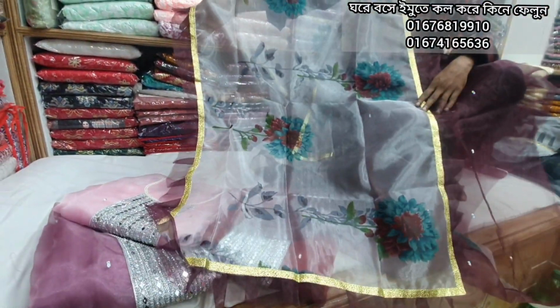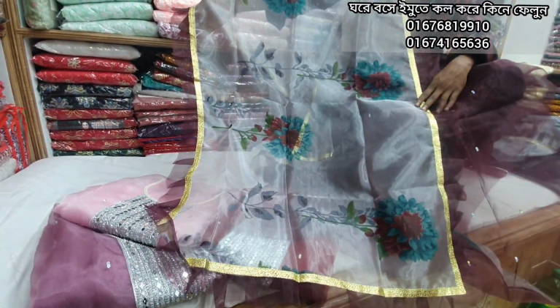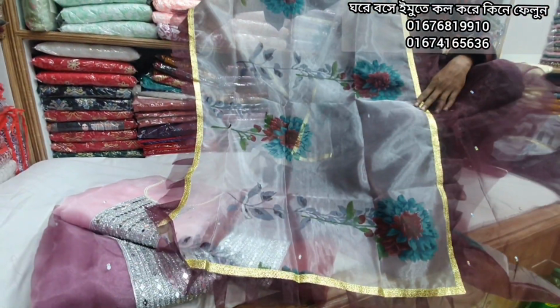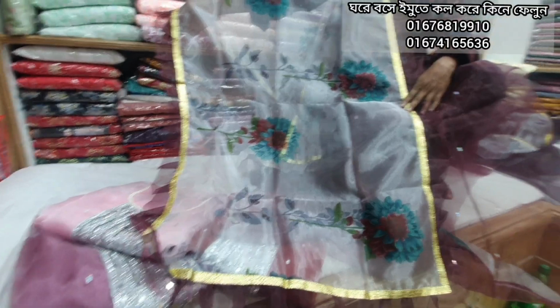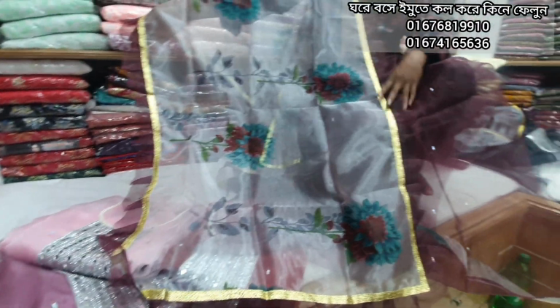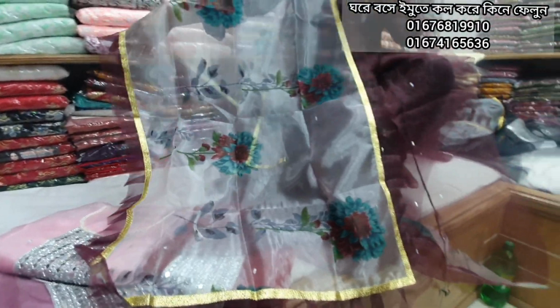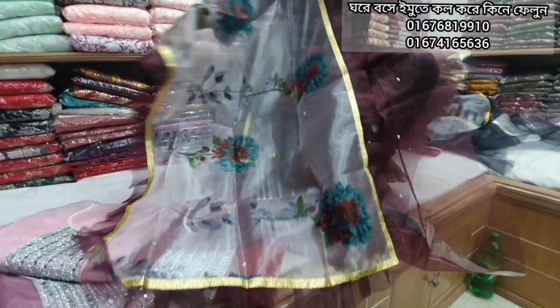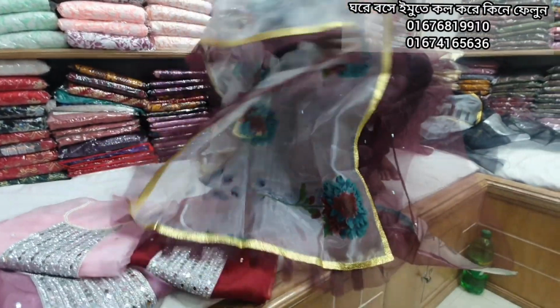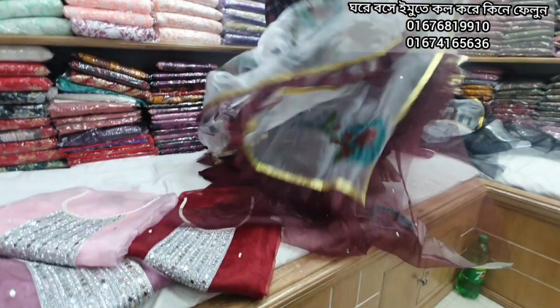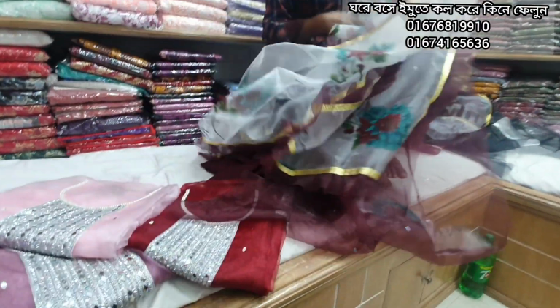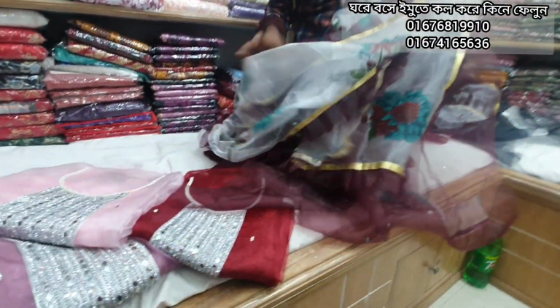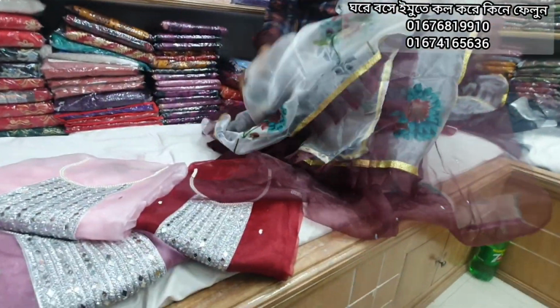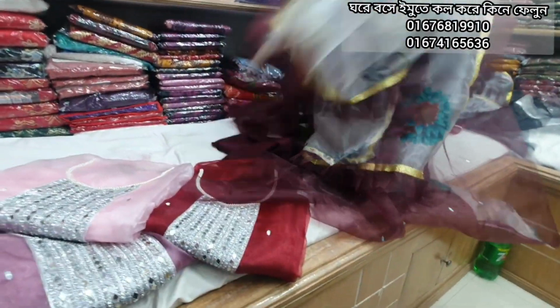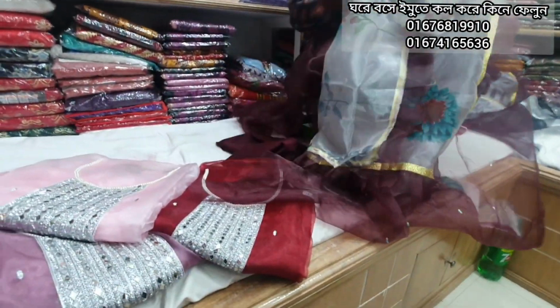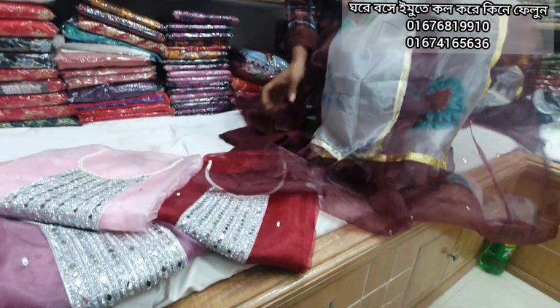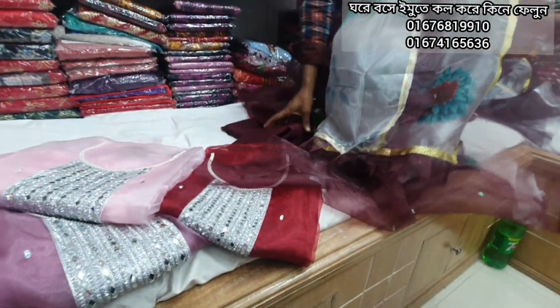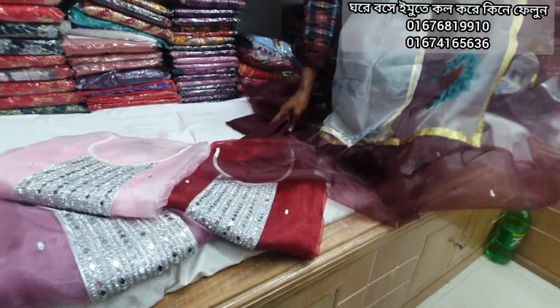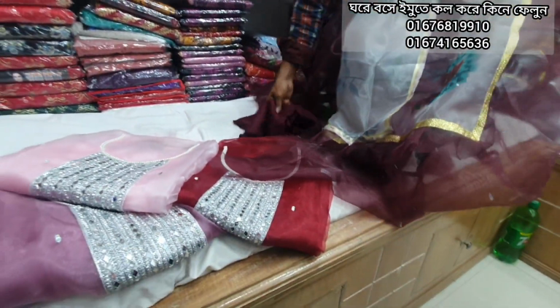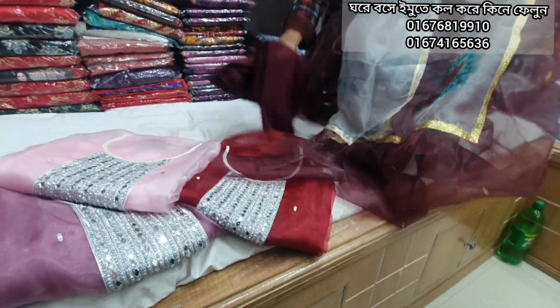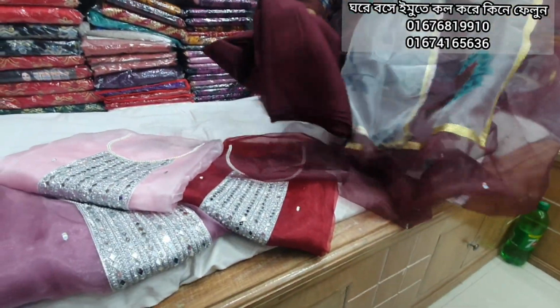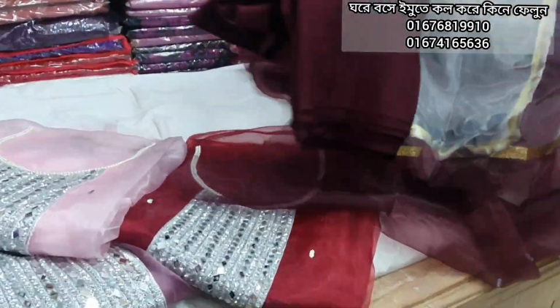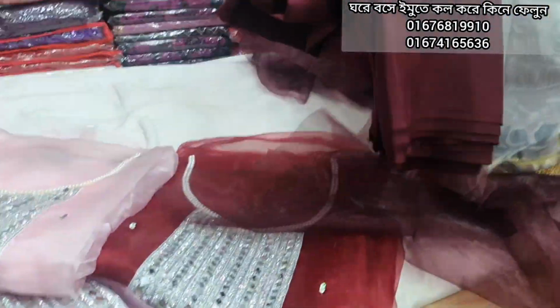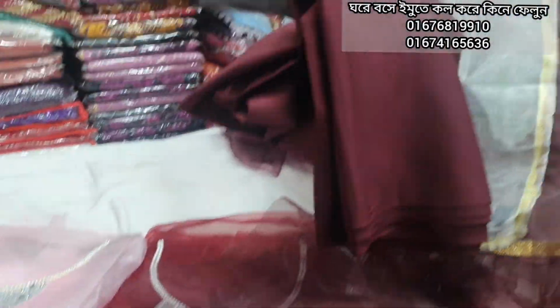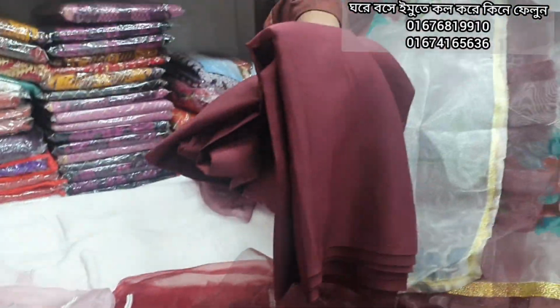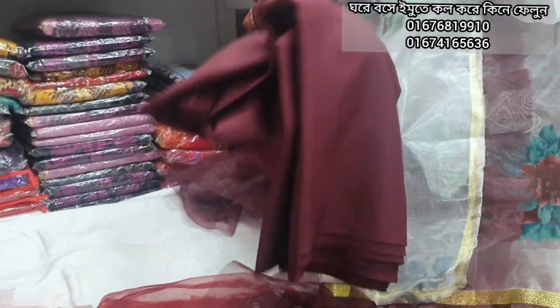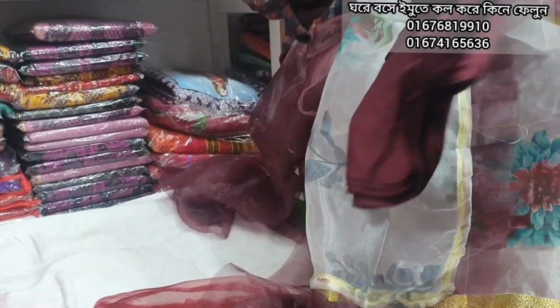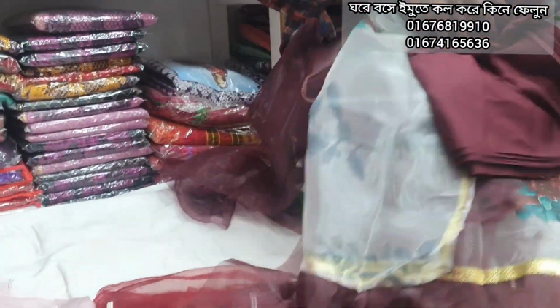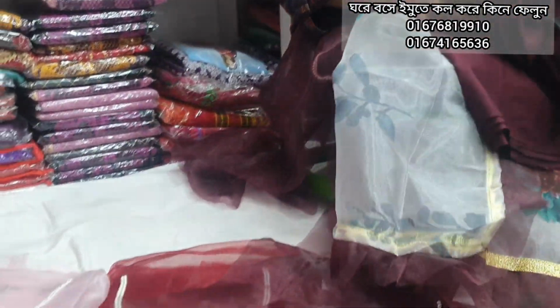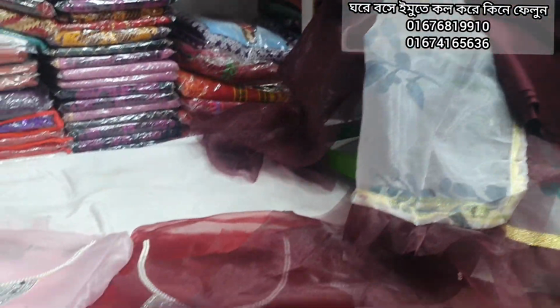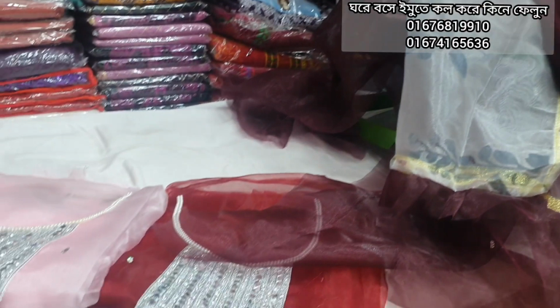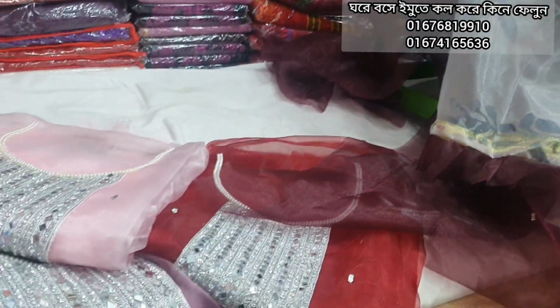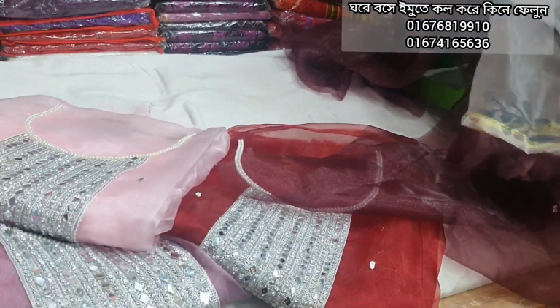It's very beautiful and it's wholesale available. This dress is available in the same way.